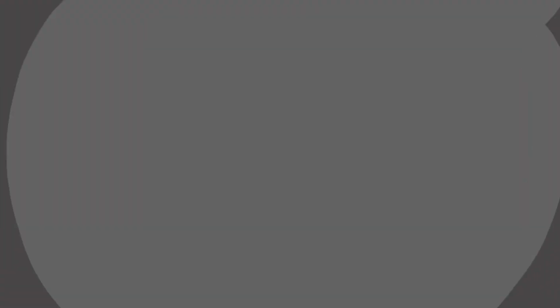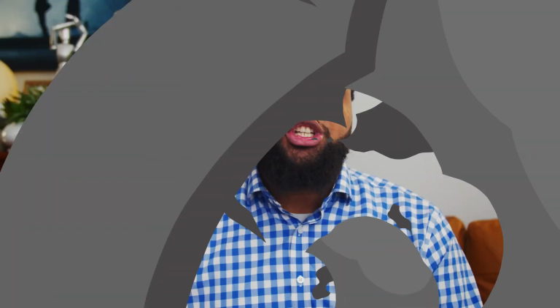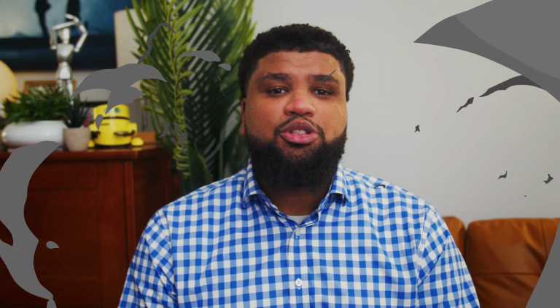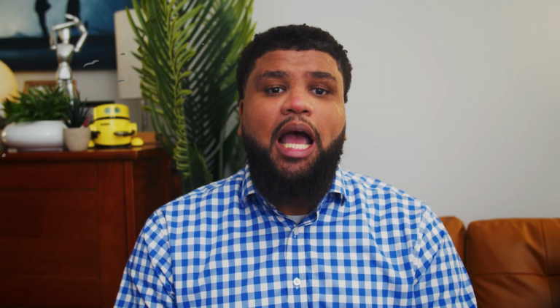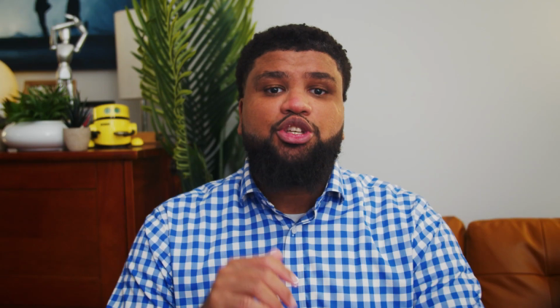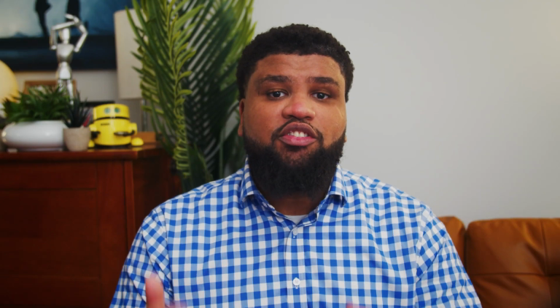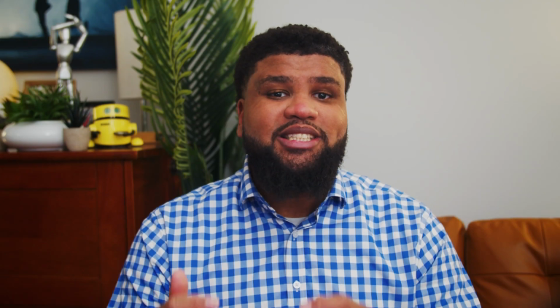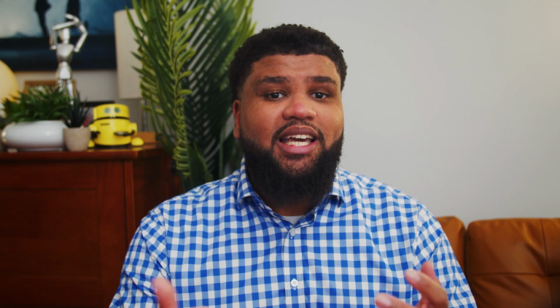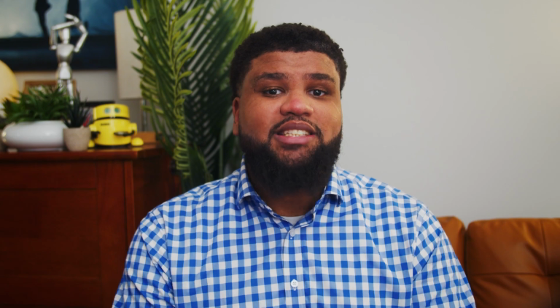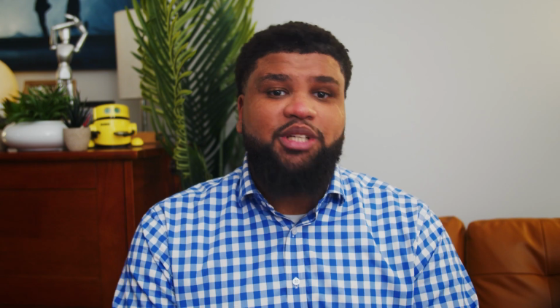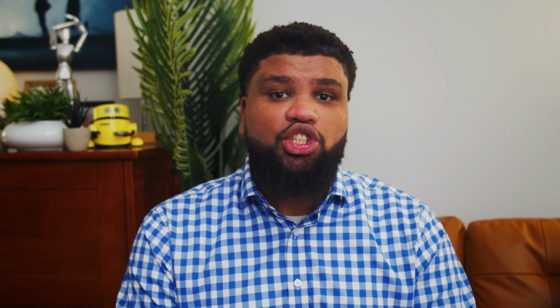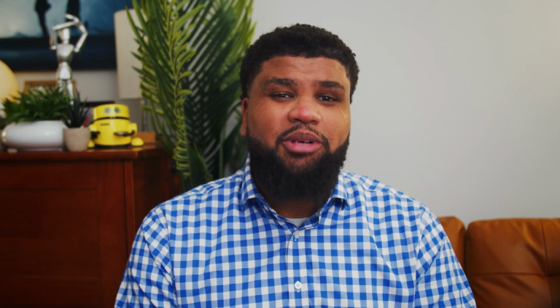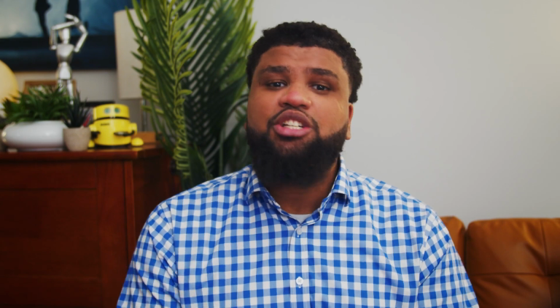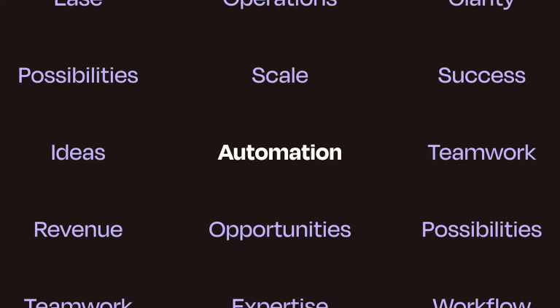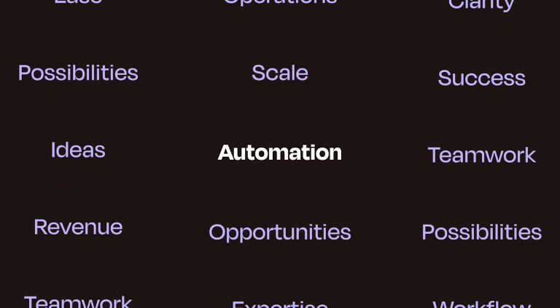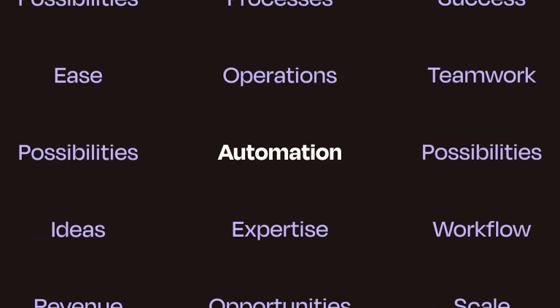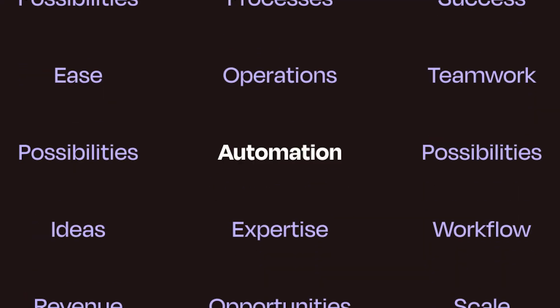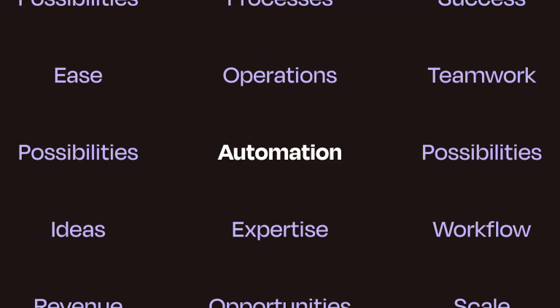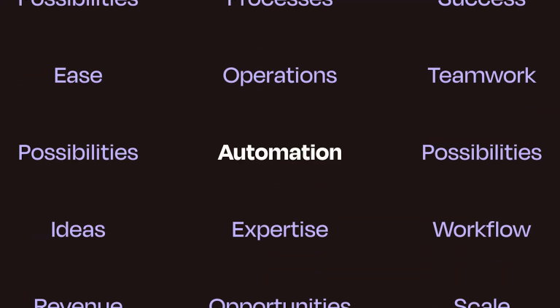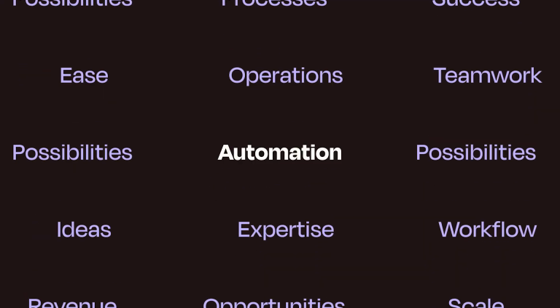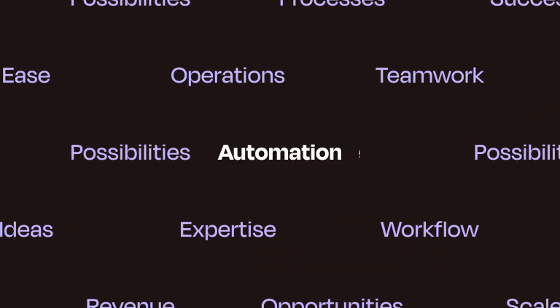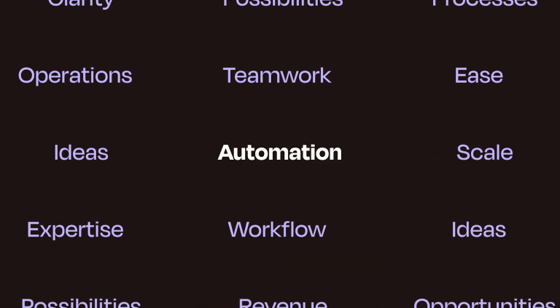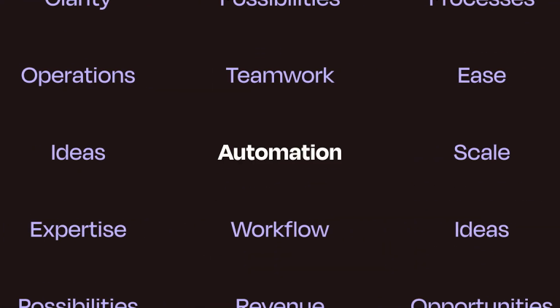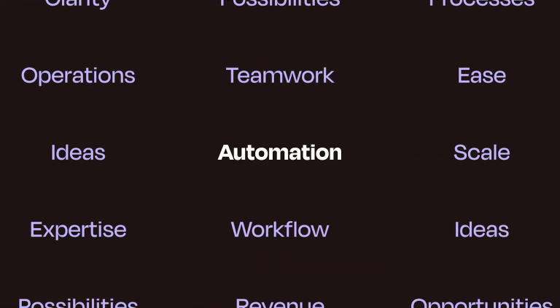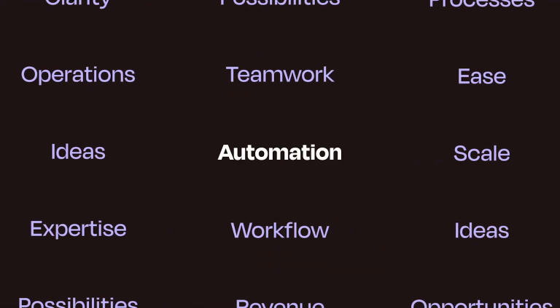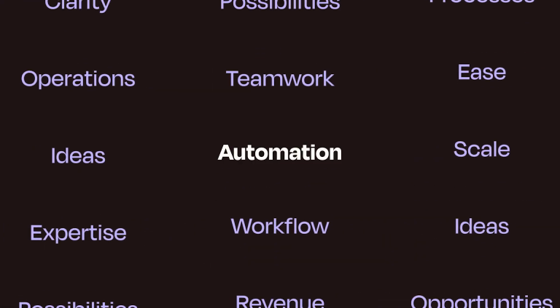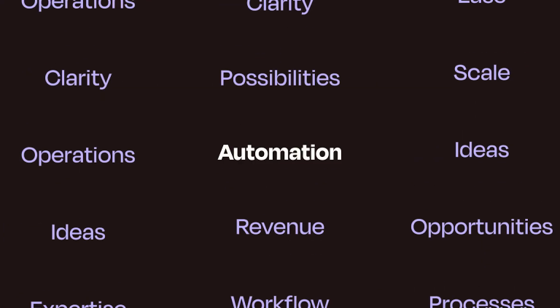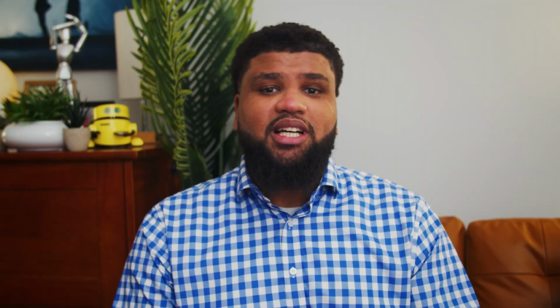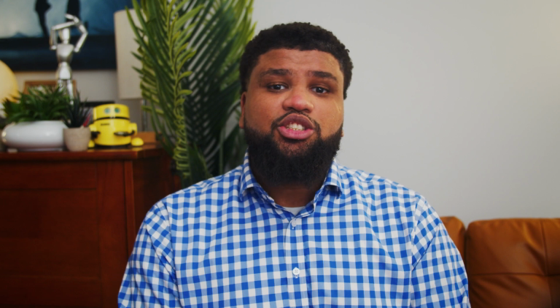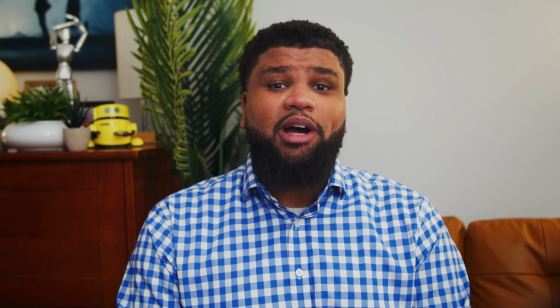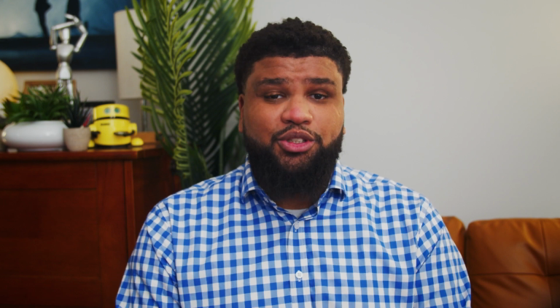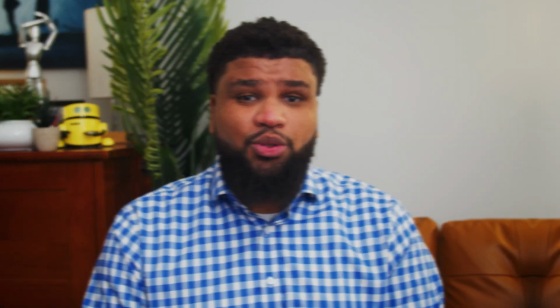Be sure to subscribe so you never miss the latest in business automation, productivity, and of course artificial intelligence — which brings us to my first tool.